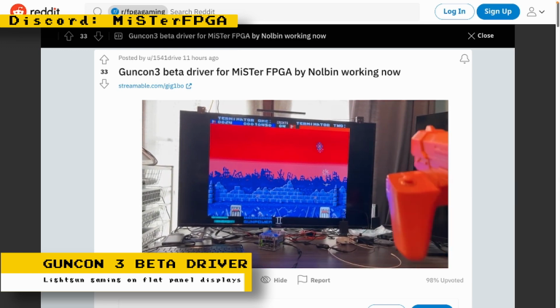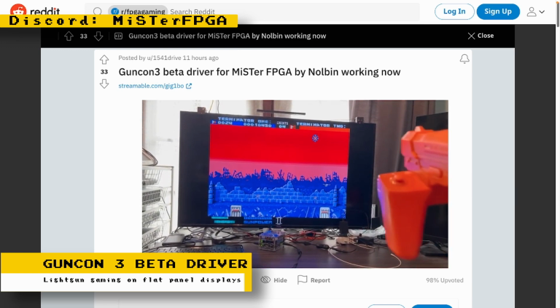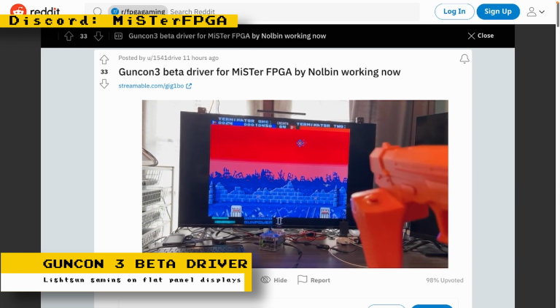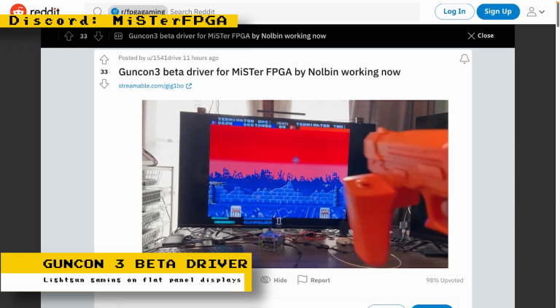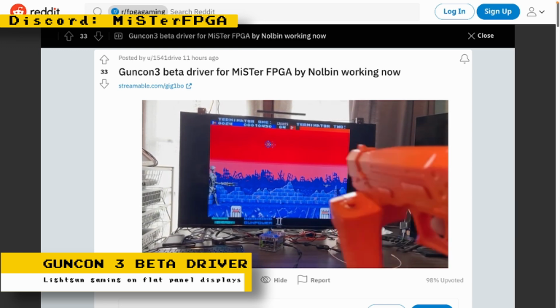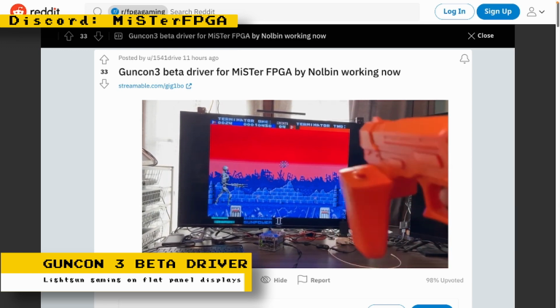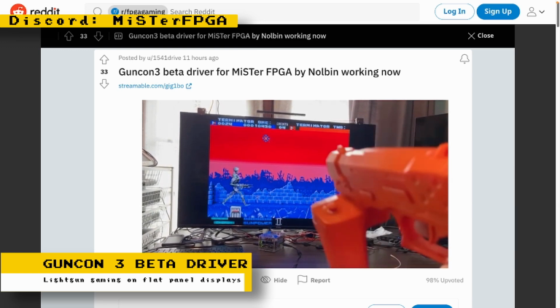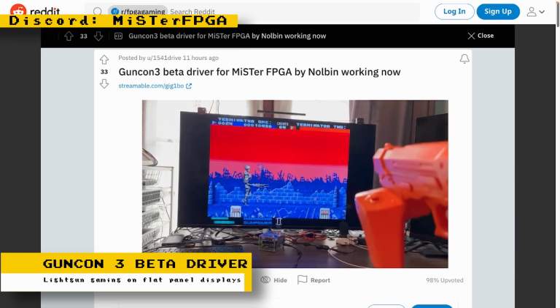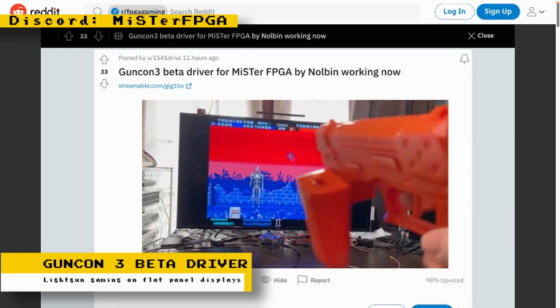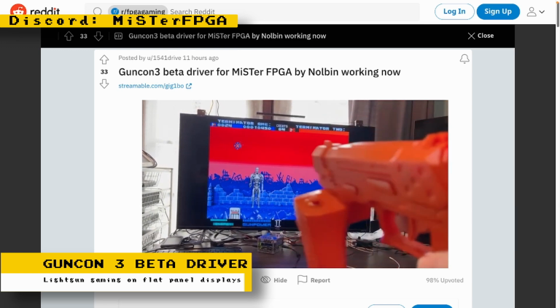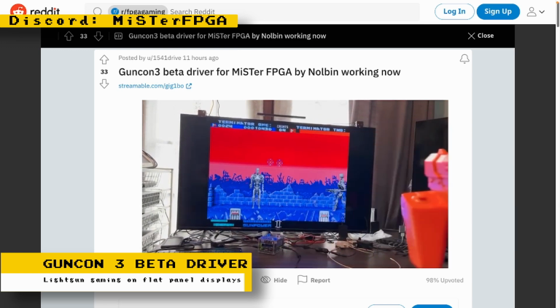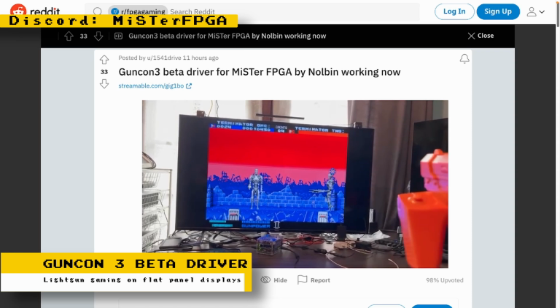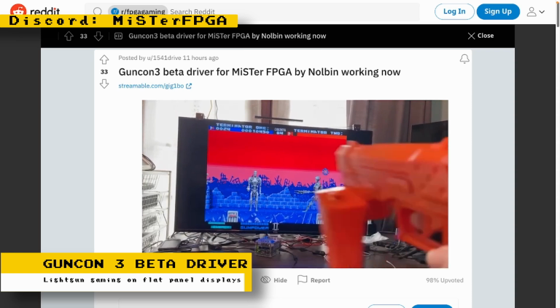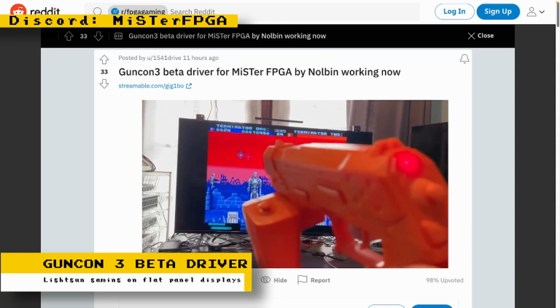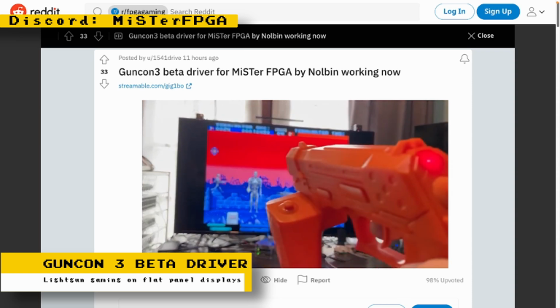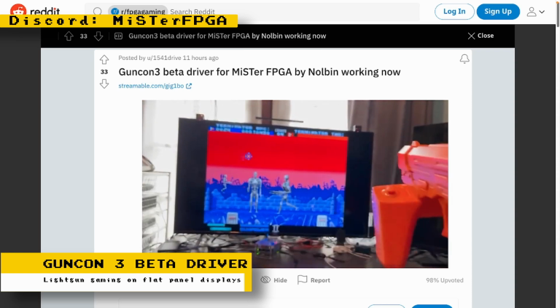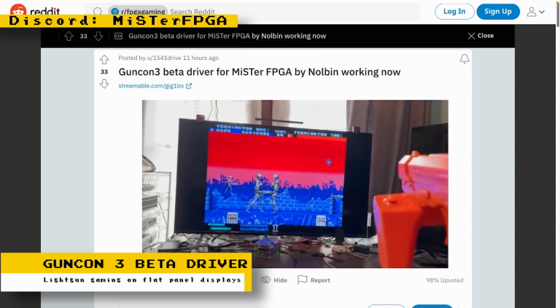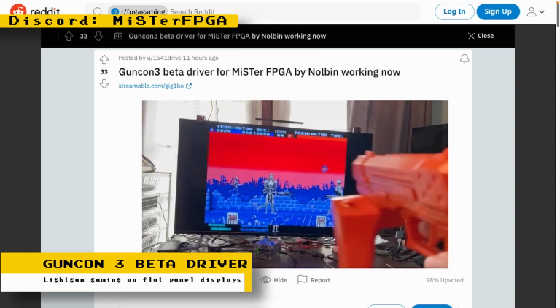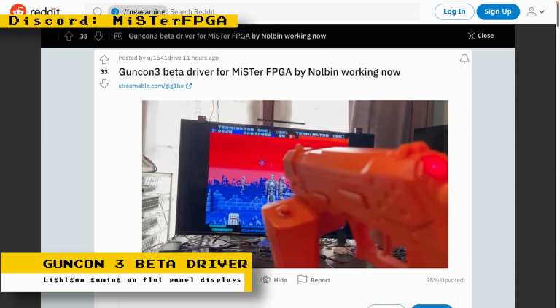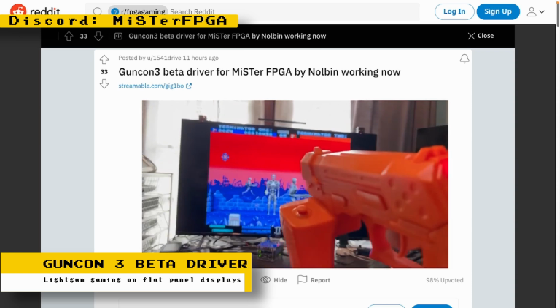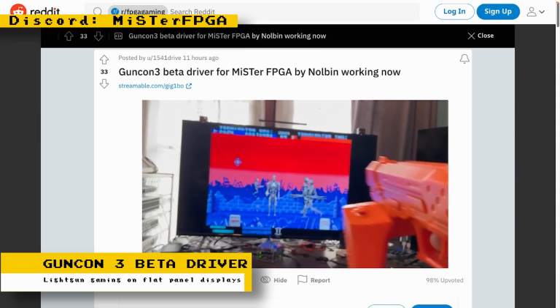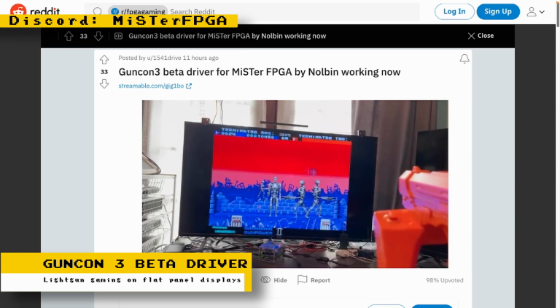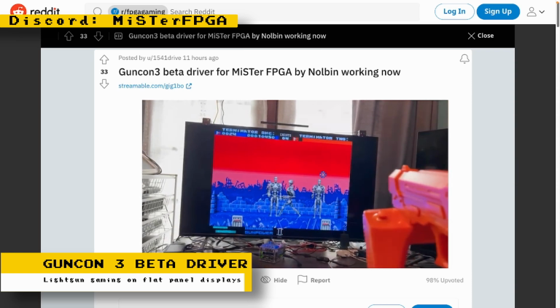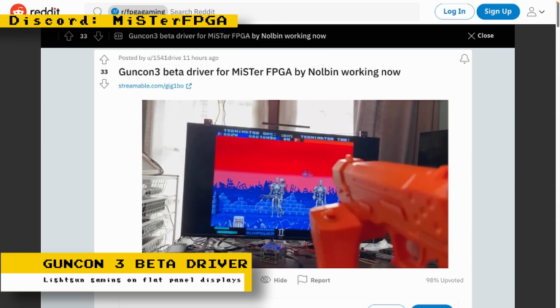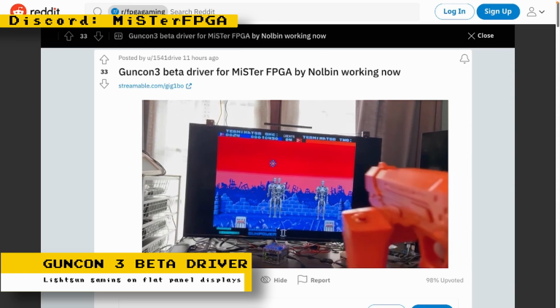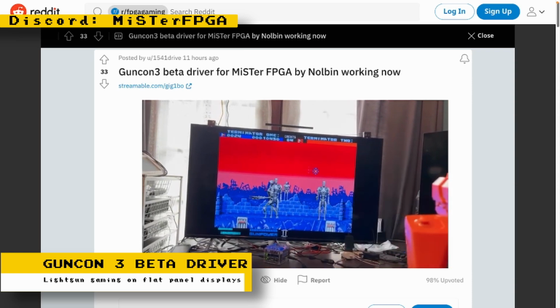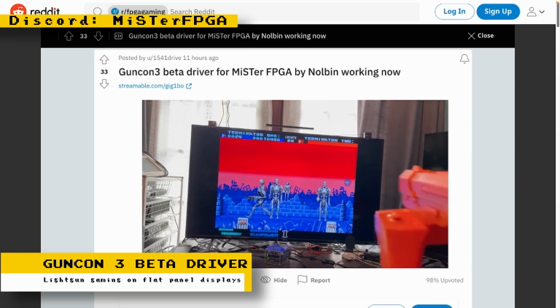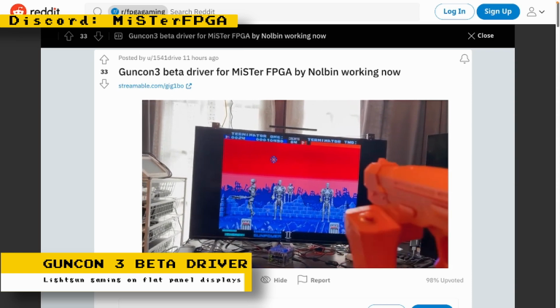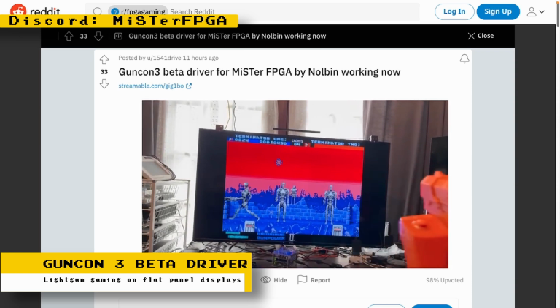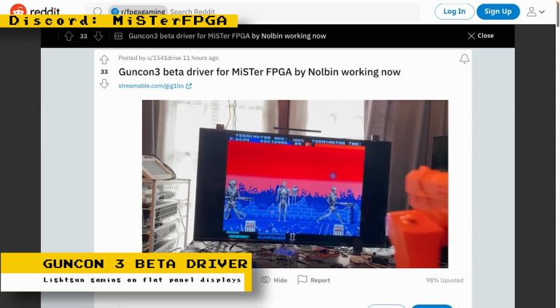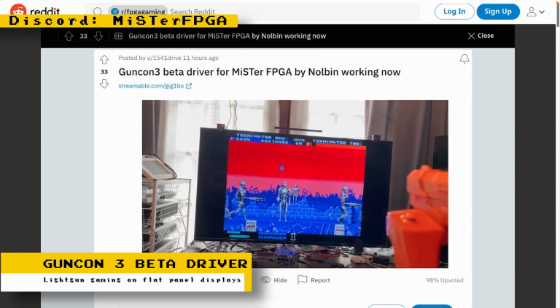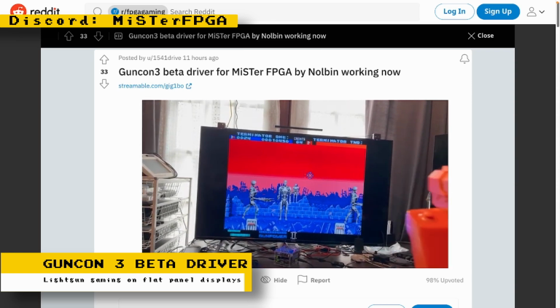If you want to help out with testing this beta driver, you can head over to the controllers channel on the MiSTer FPGA Discord.